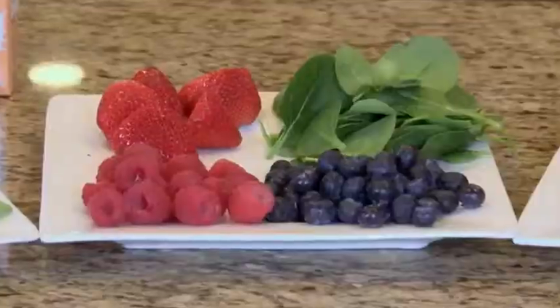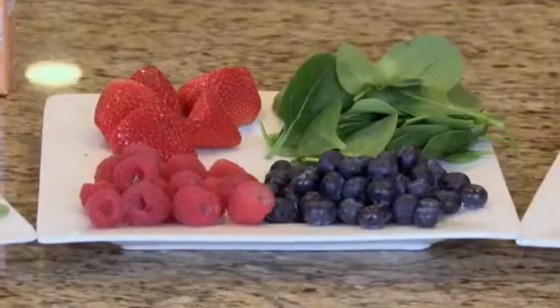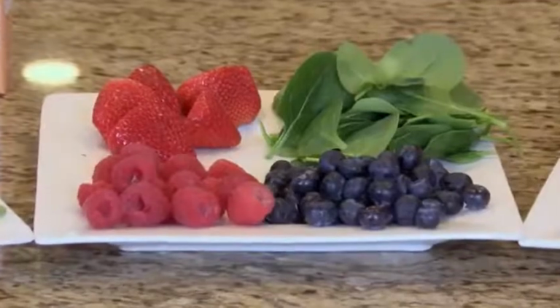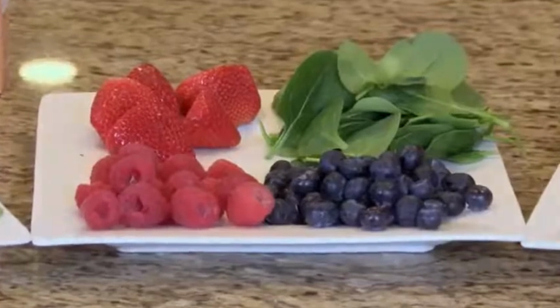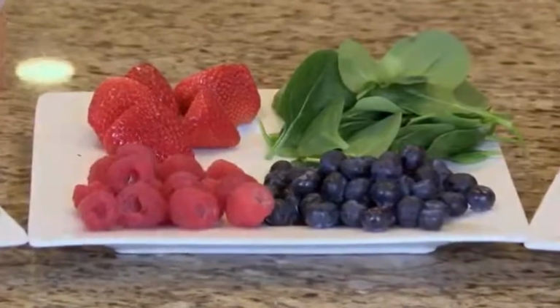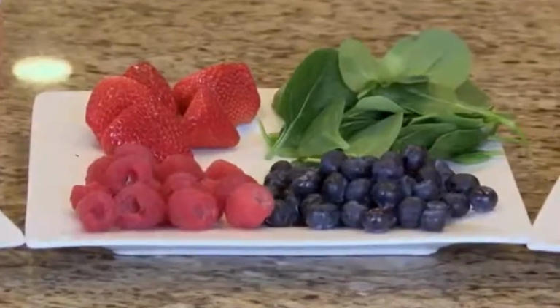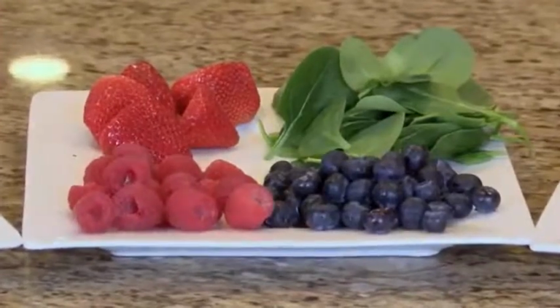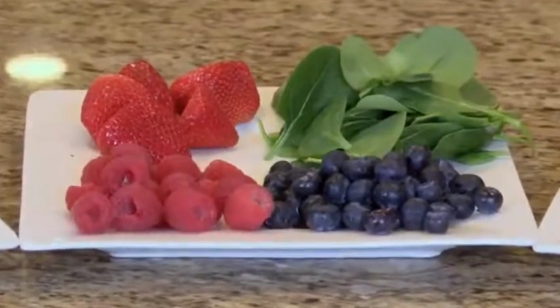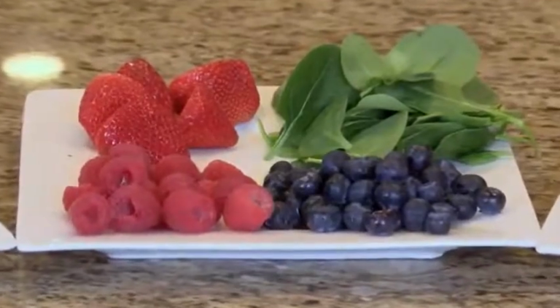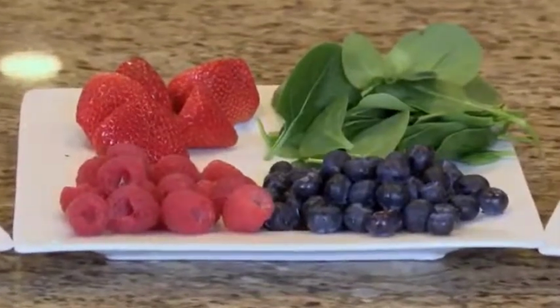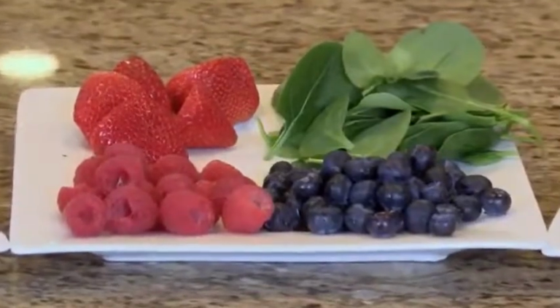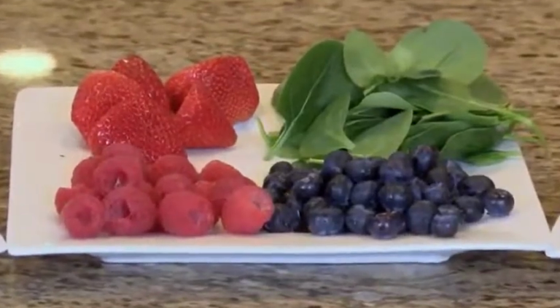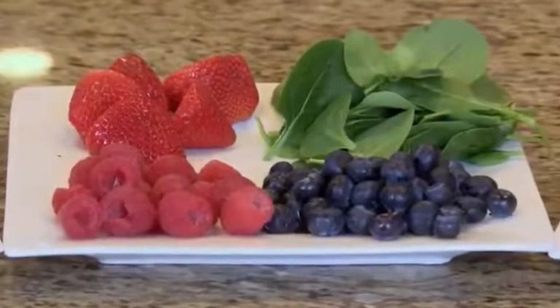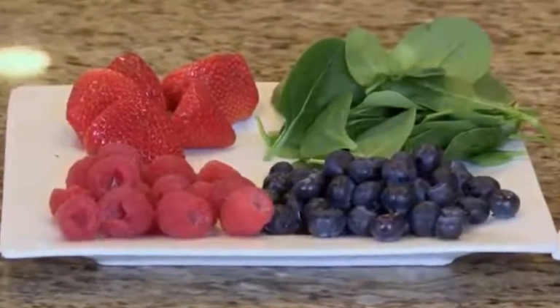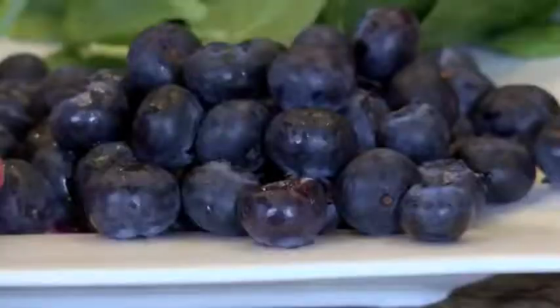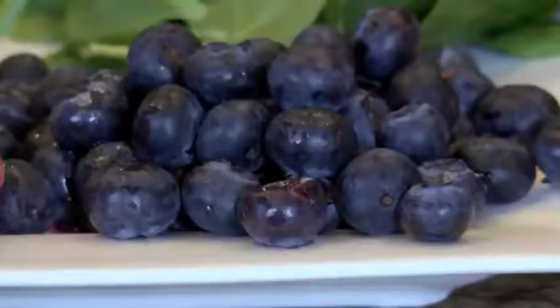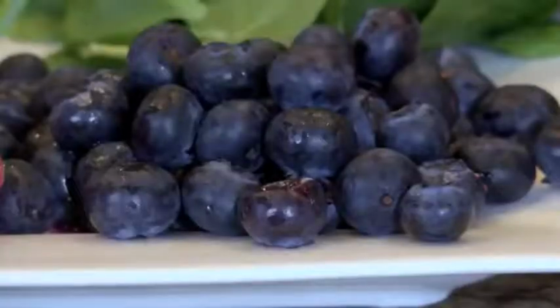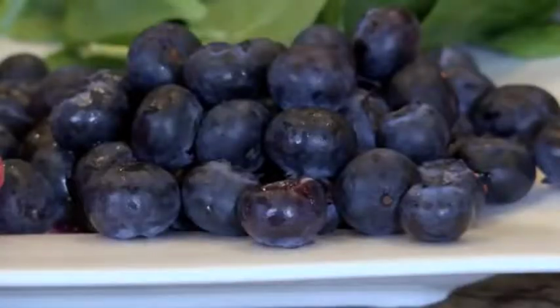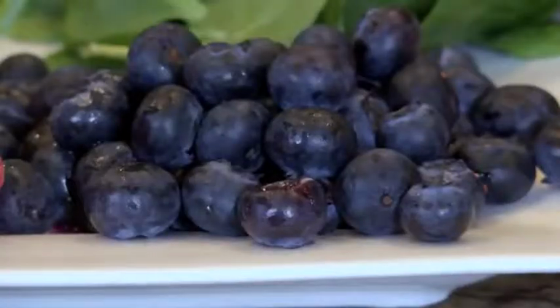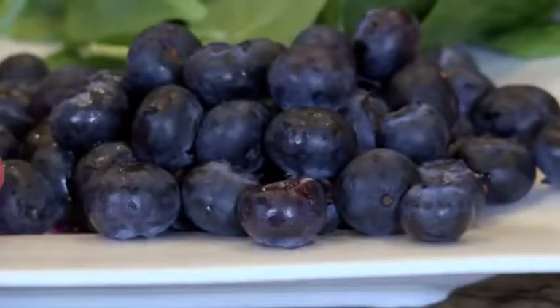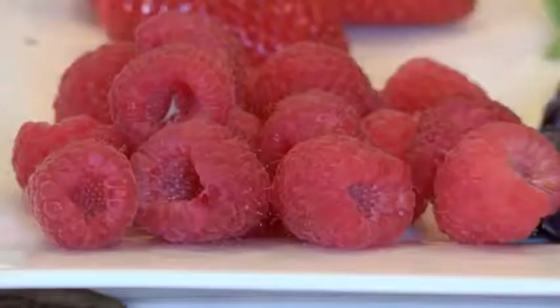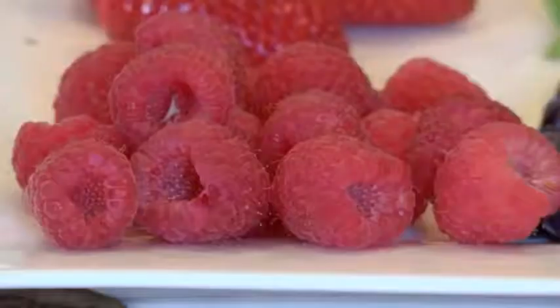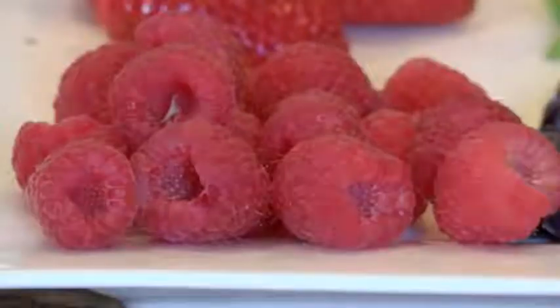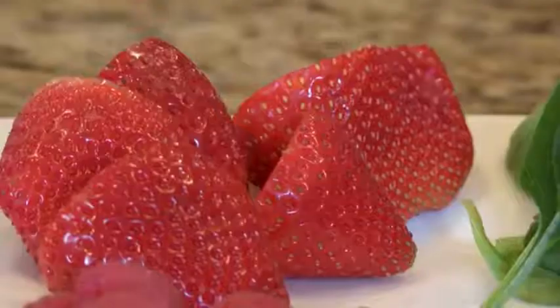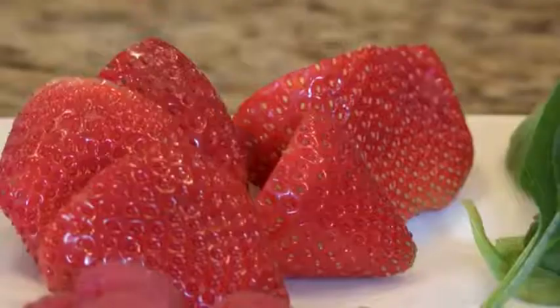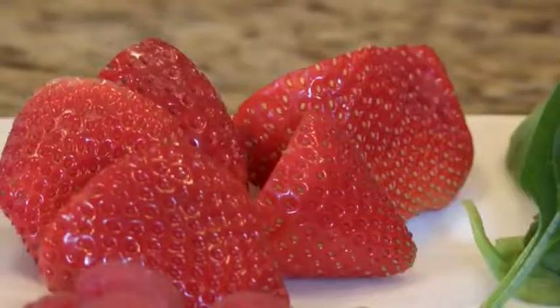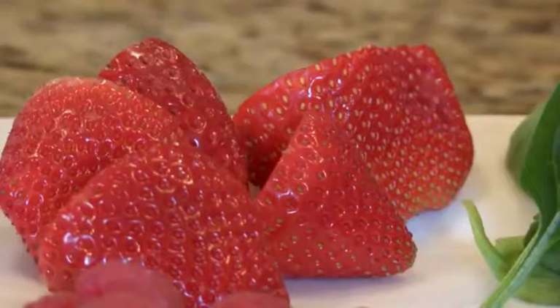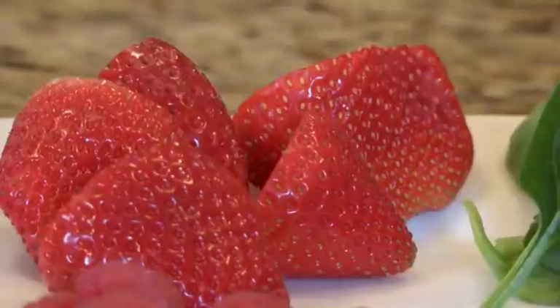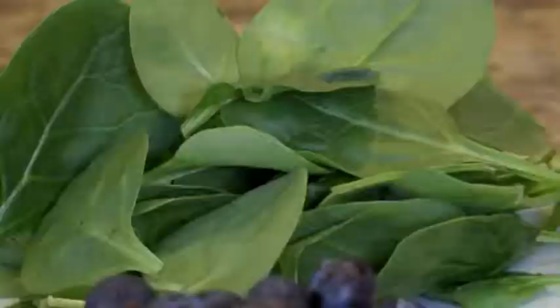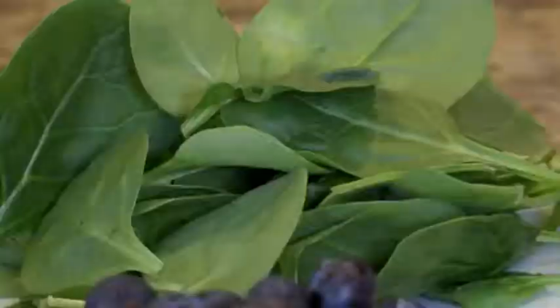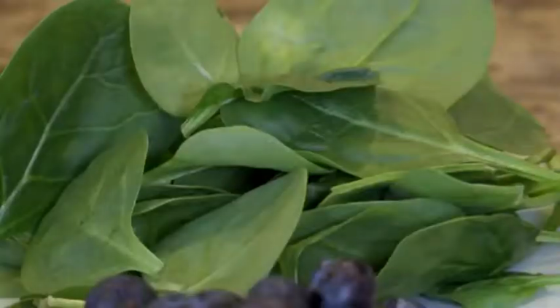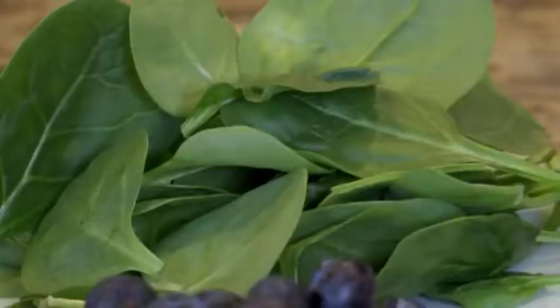The second one is the mixed berries. I have added blueberries, raspberries, strawberries as well as baby spinach.